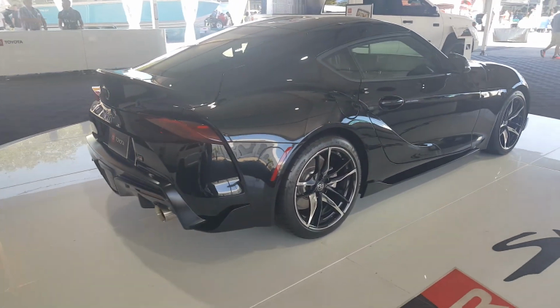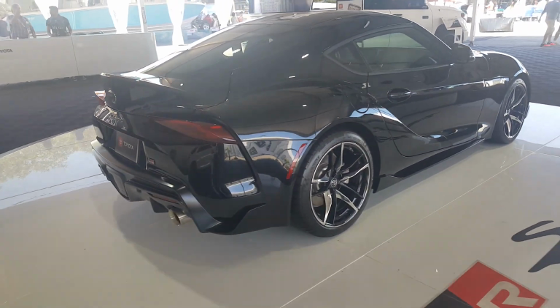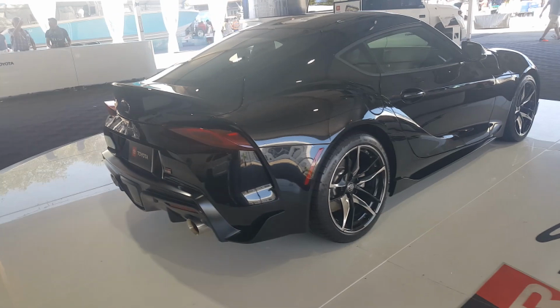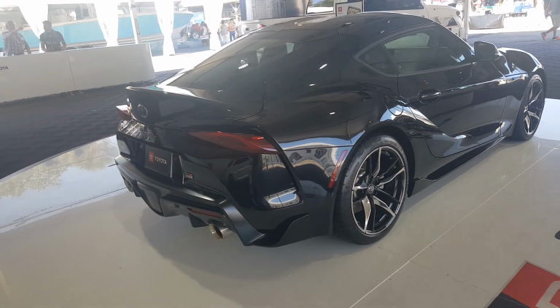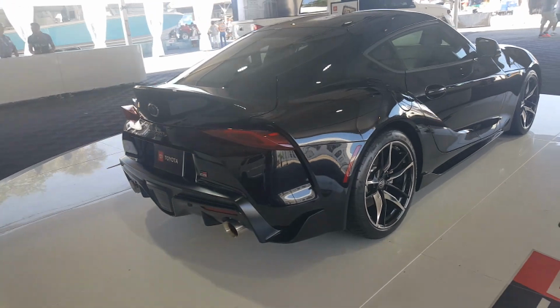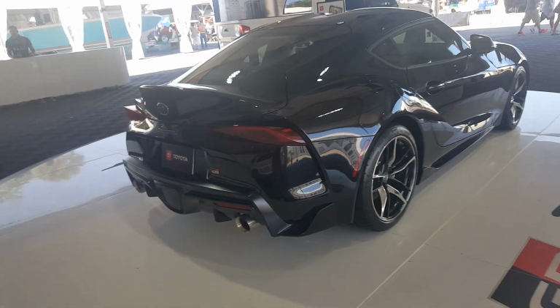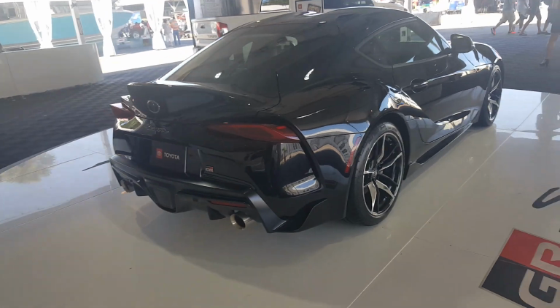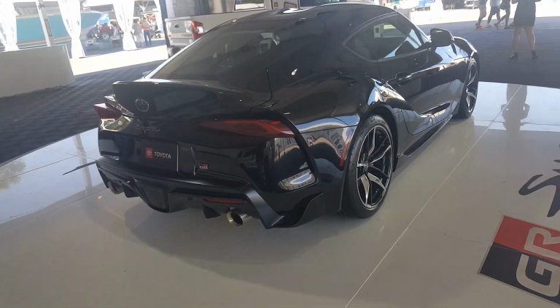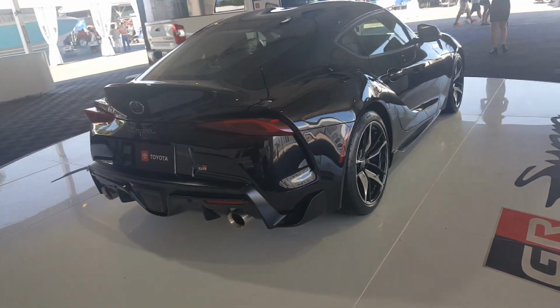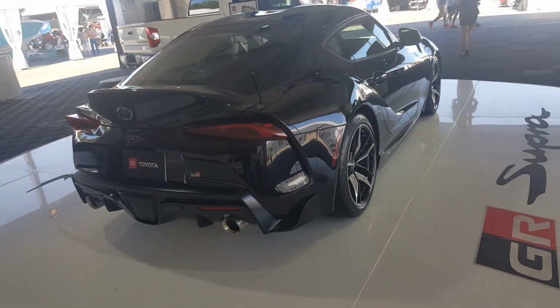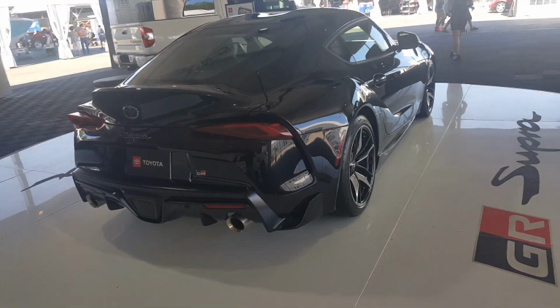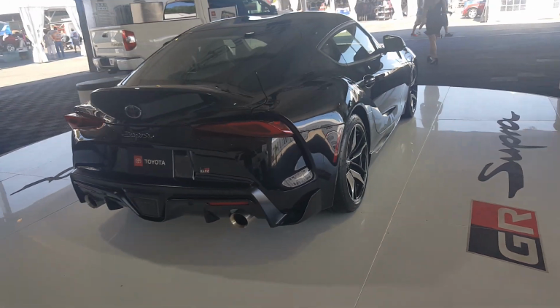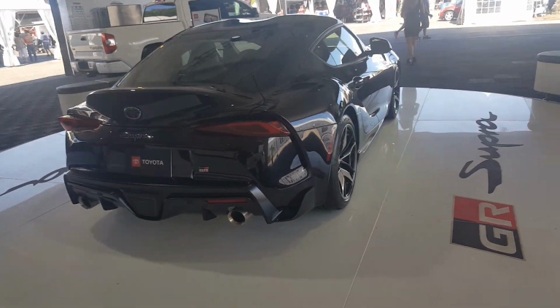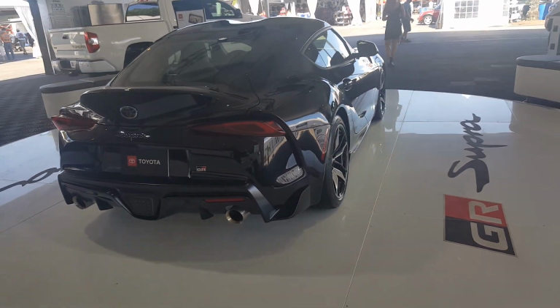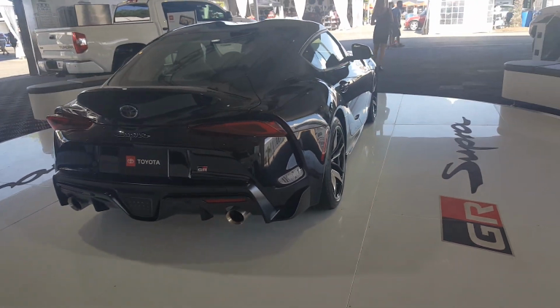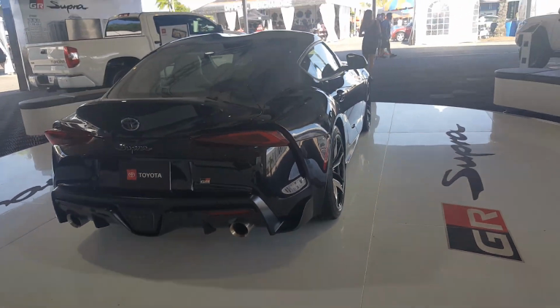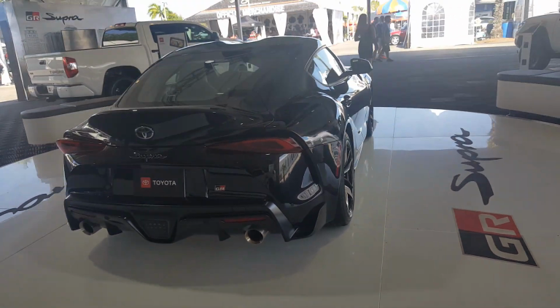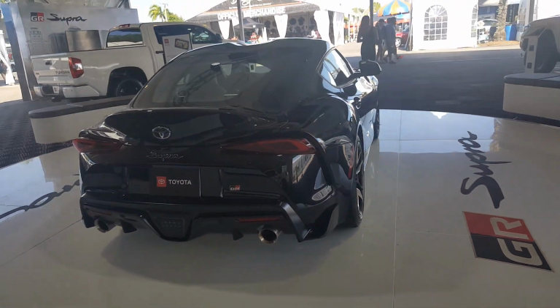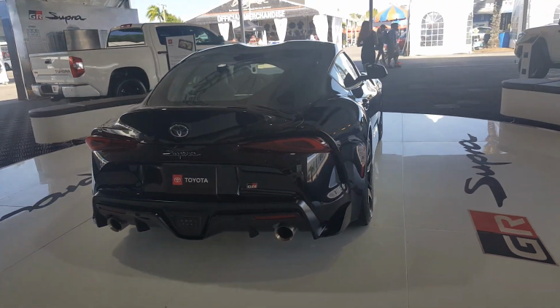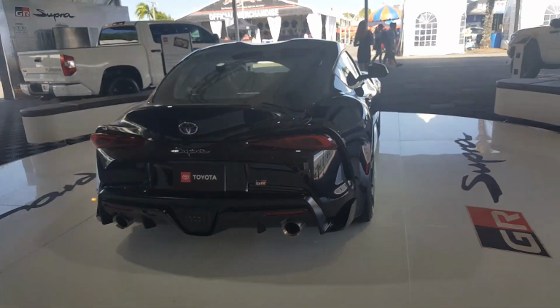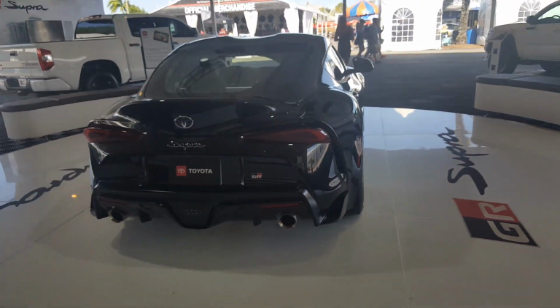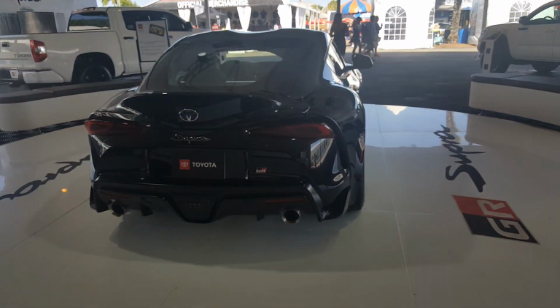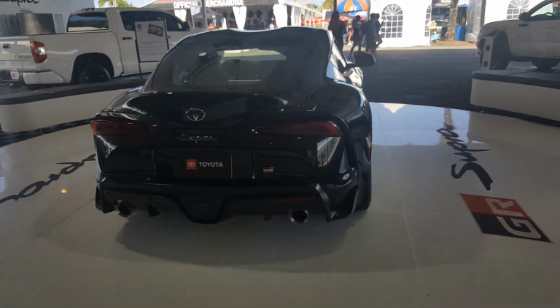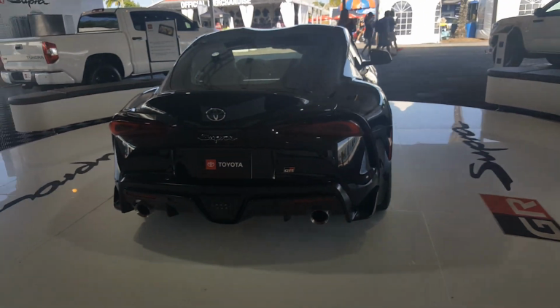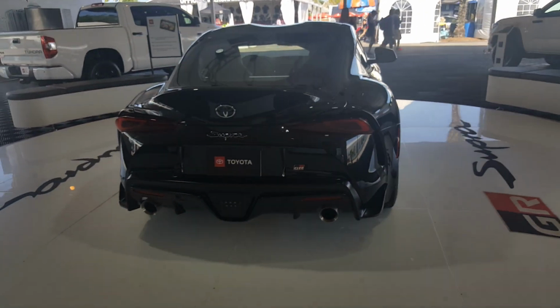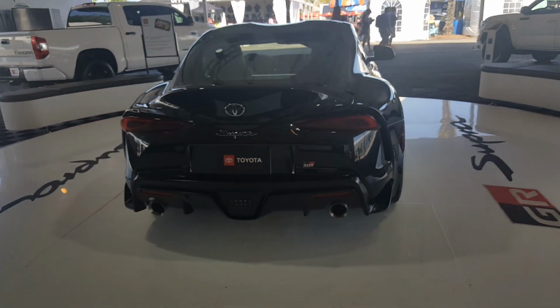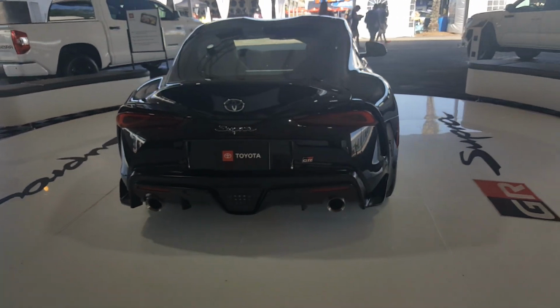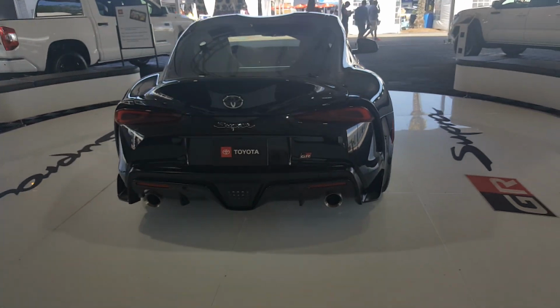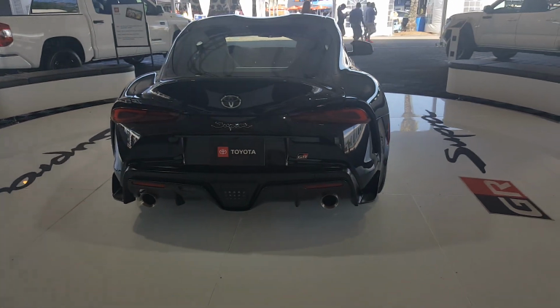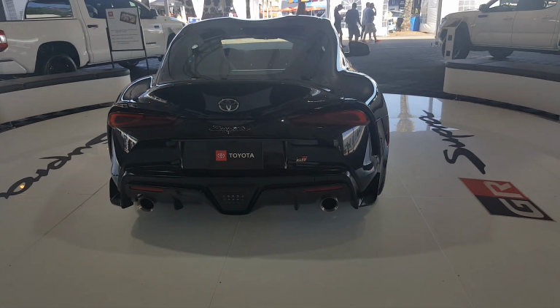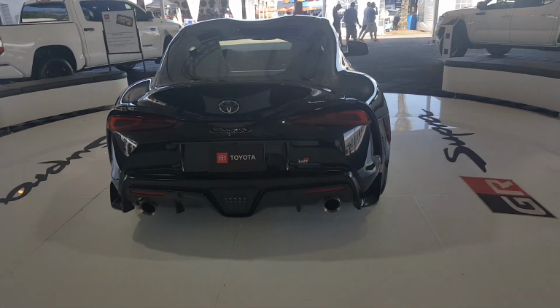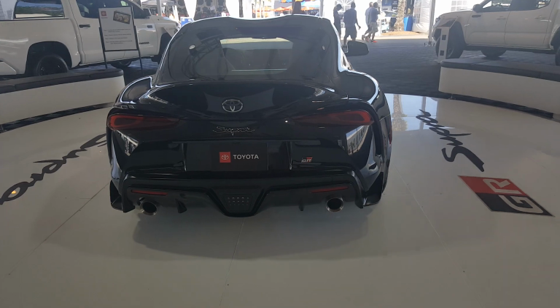Looks pretty cool in person, definitely a very small car, which is going to be a lot of fun for the driver.